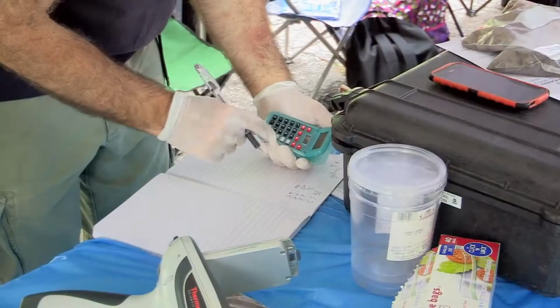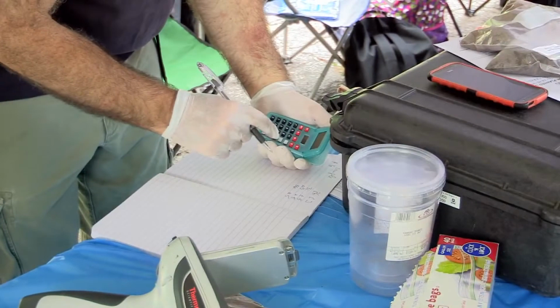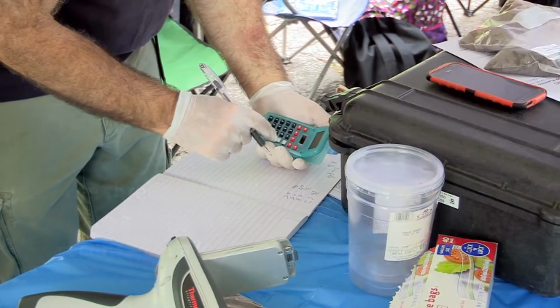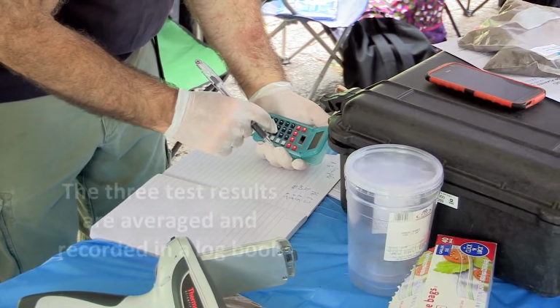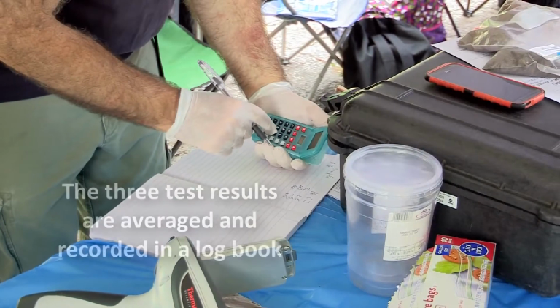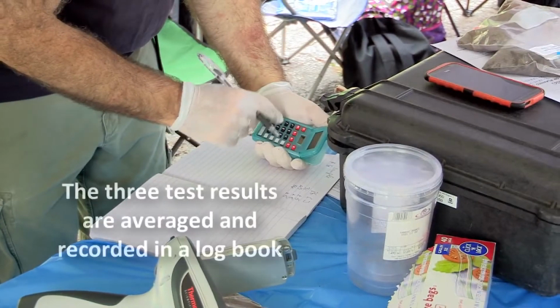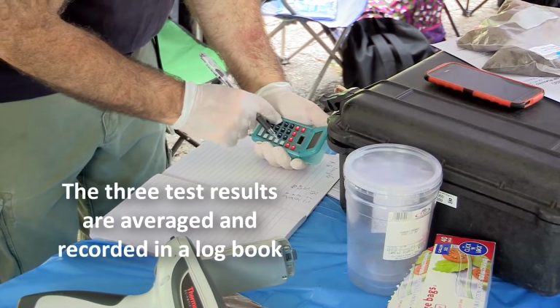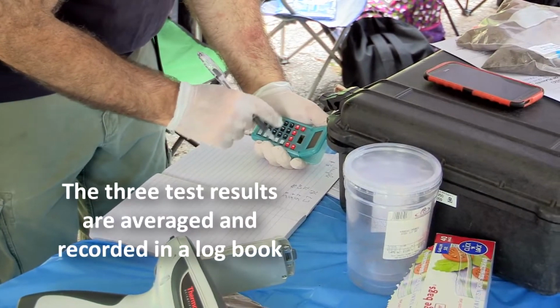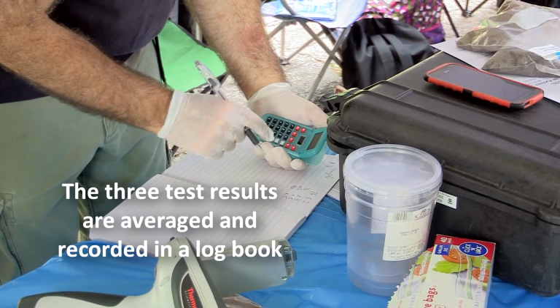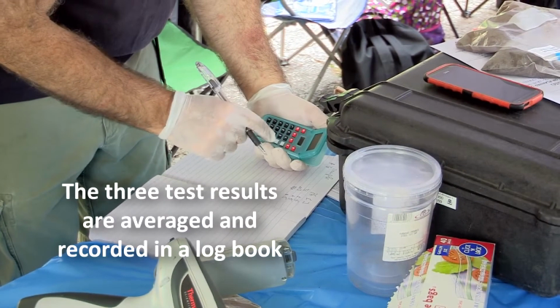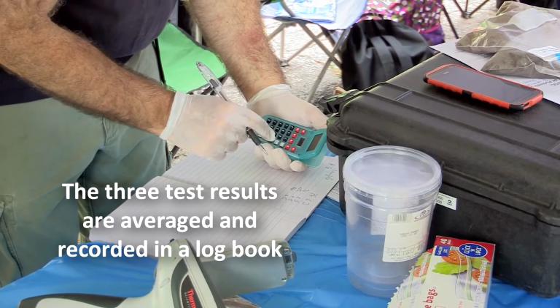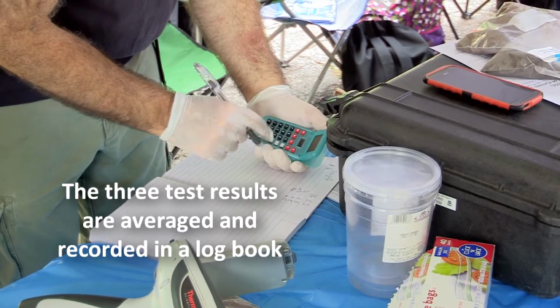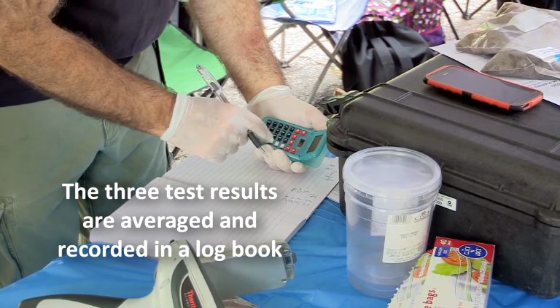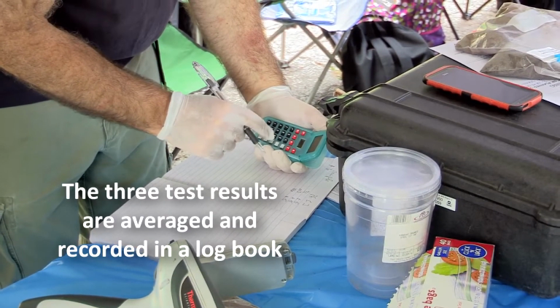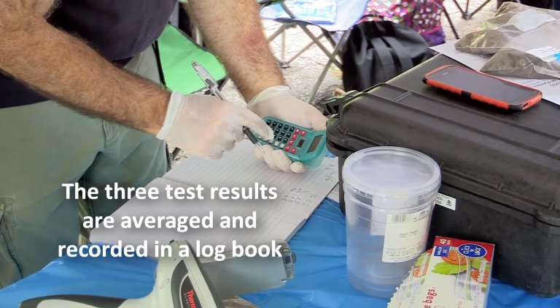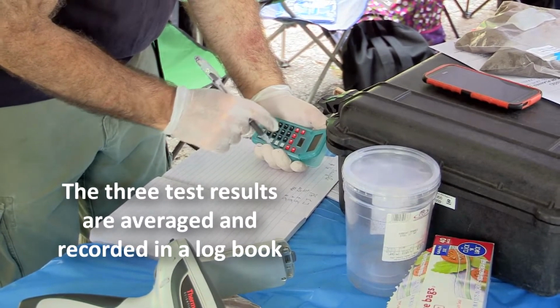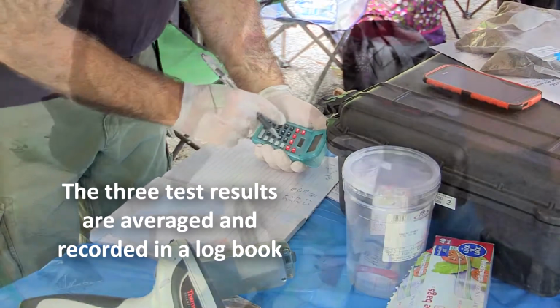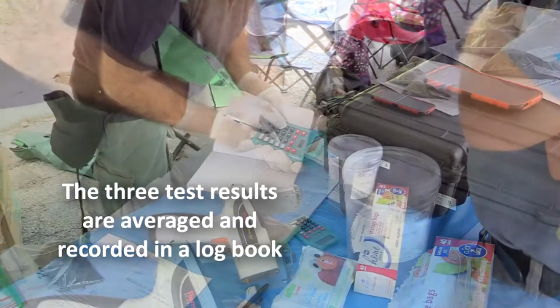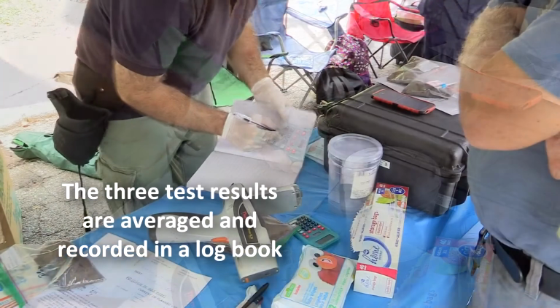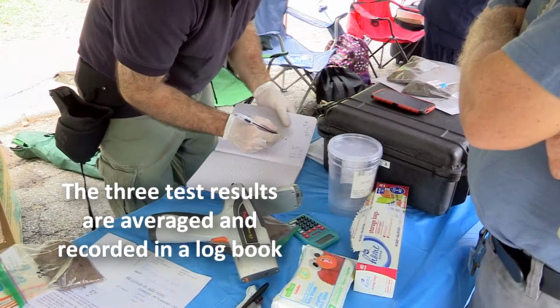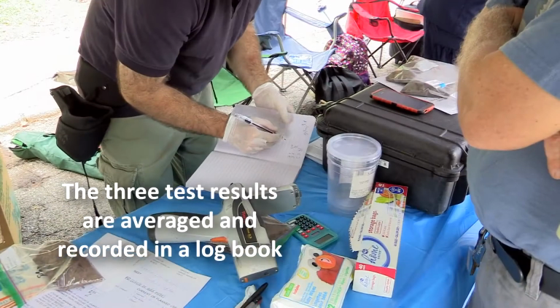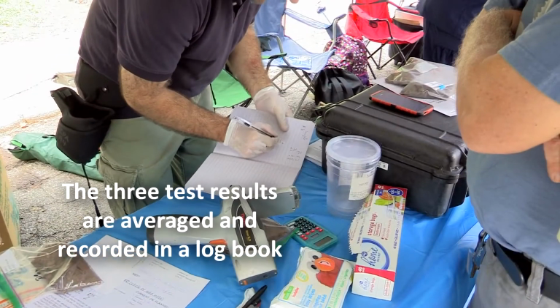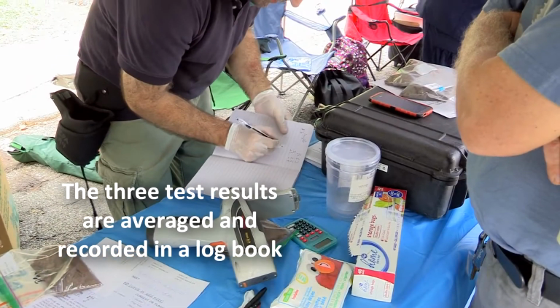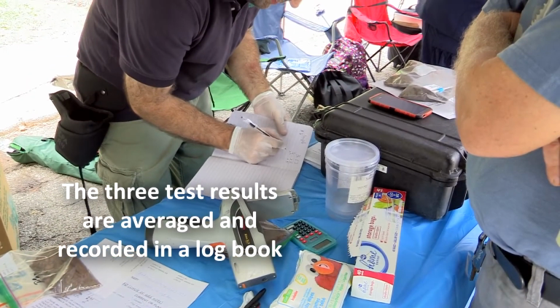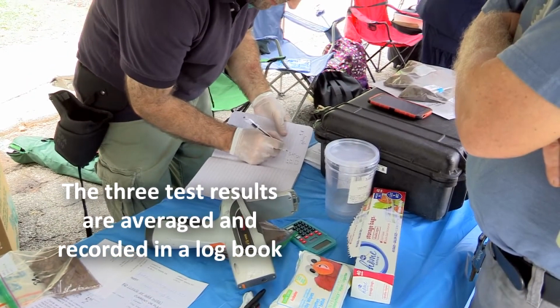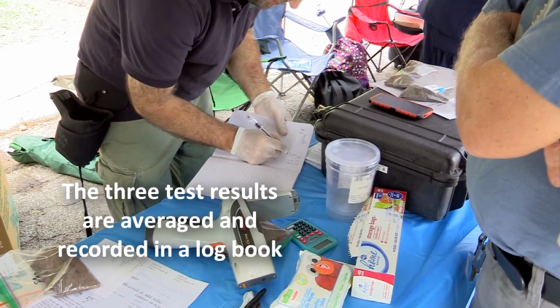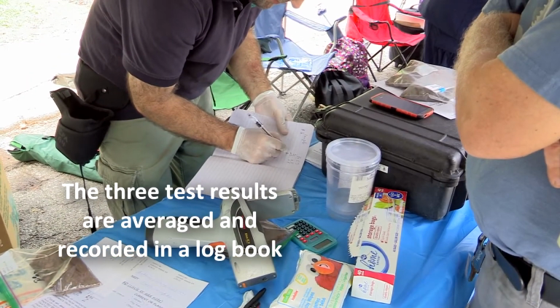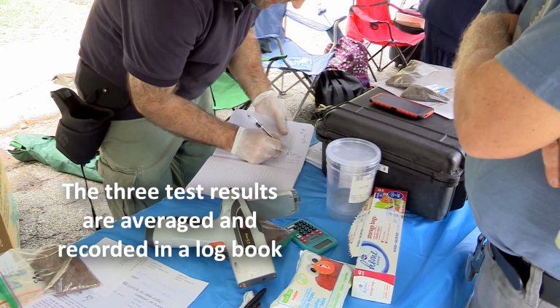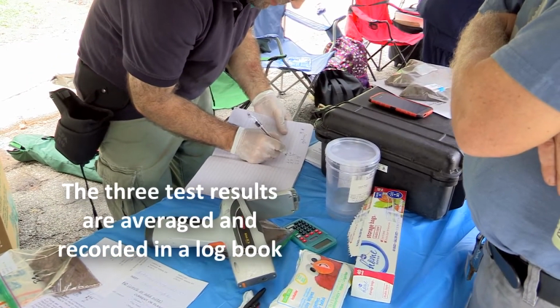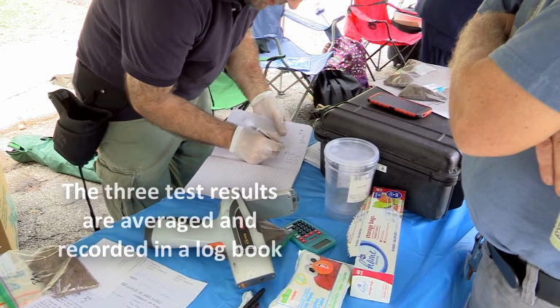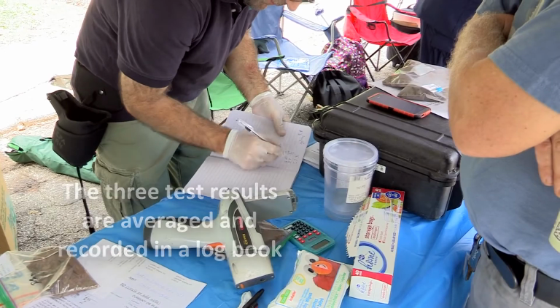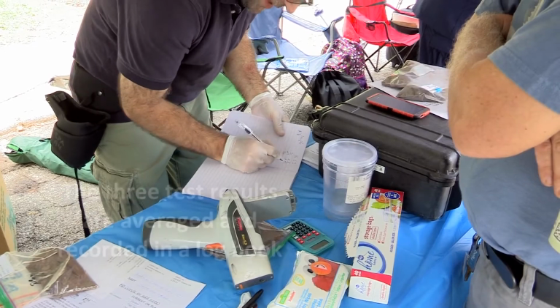The three test results are averaged and recorded in a logbook or on a sample result sheet.